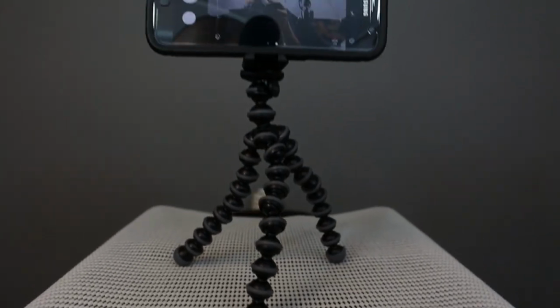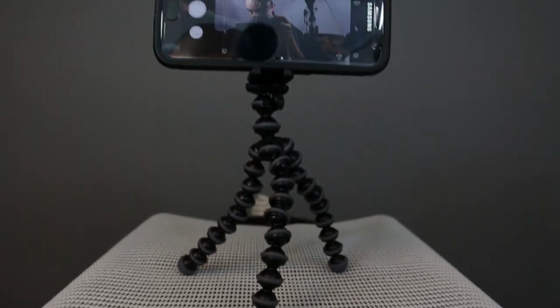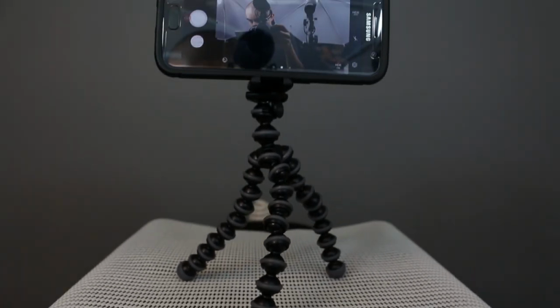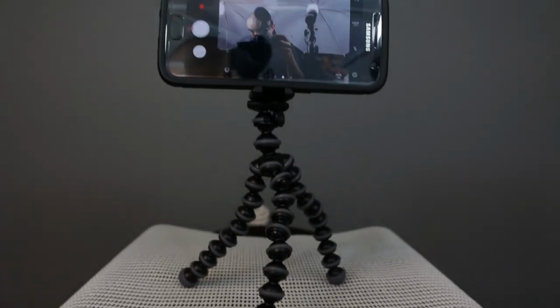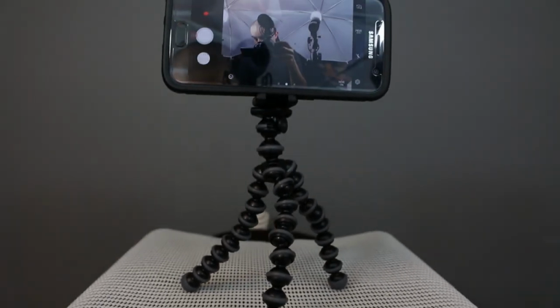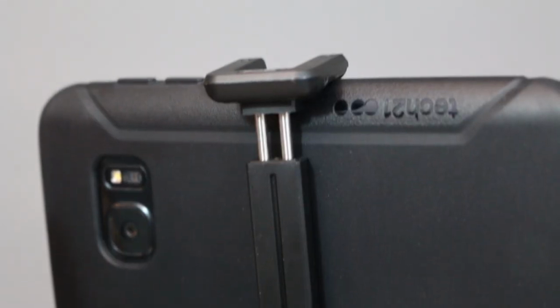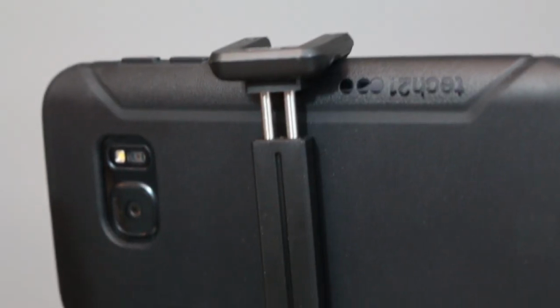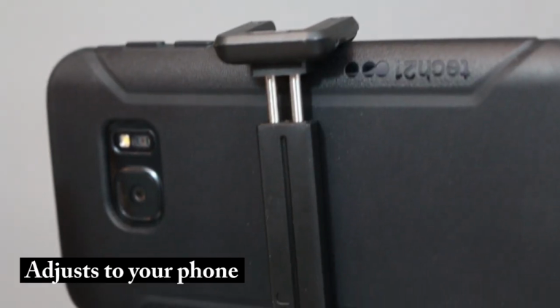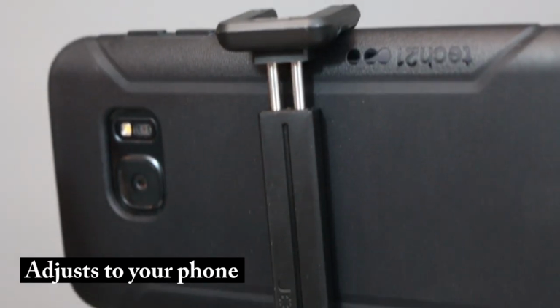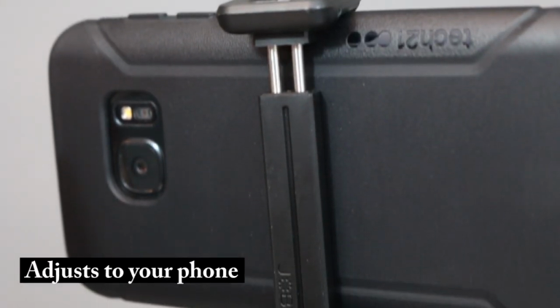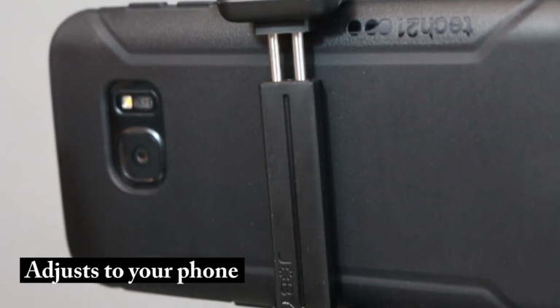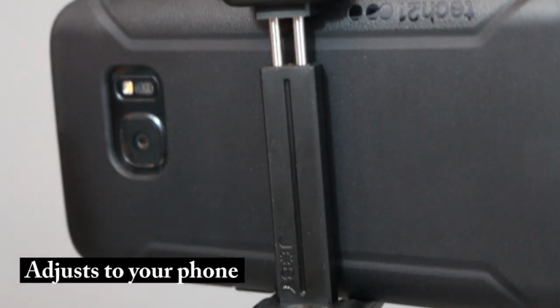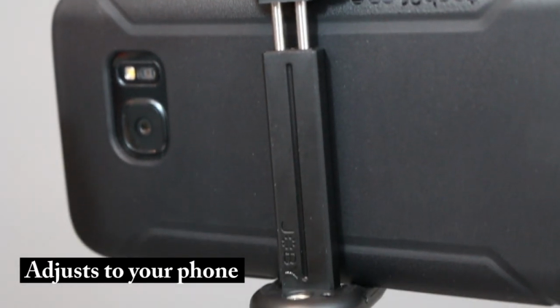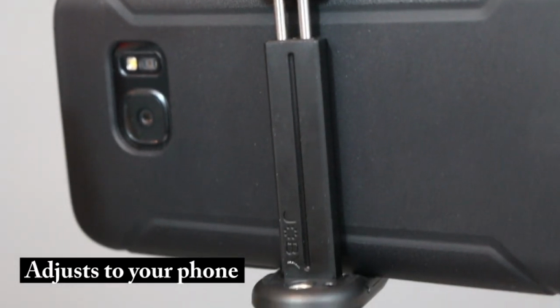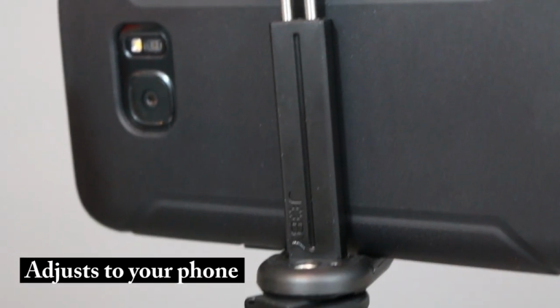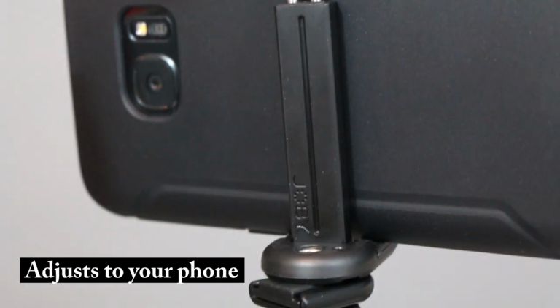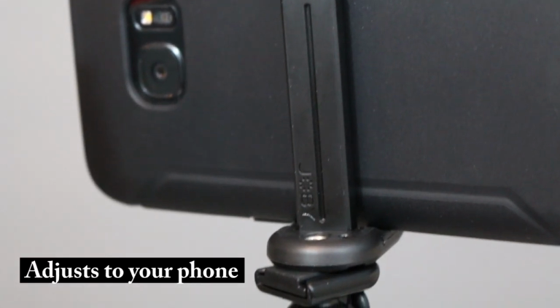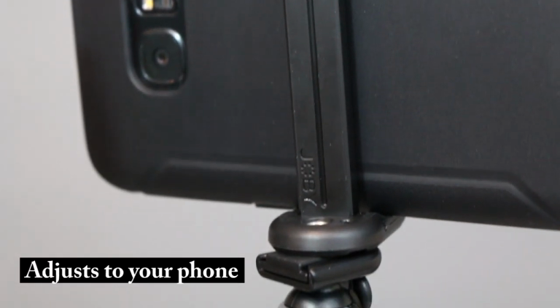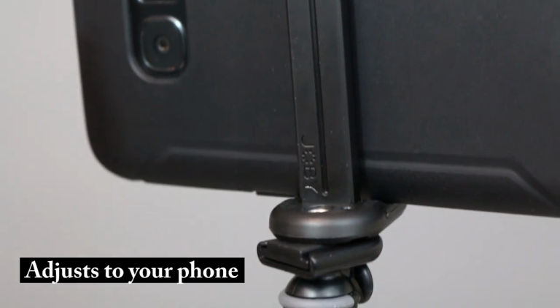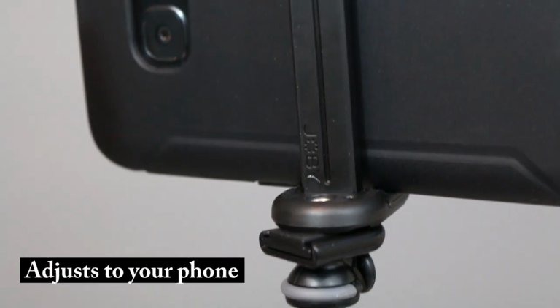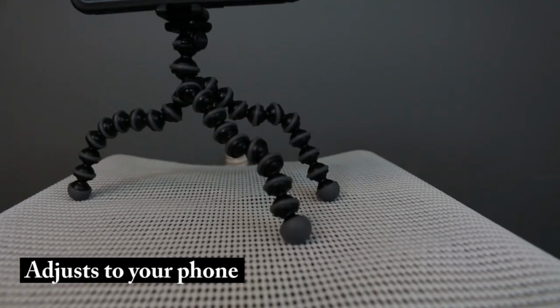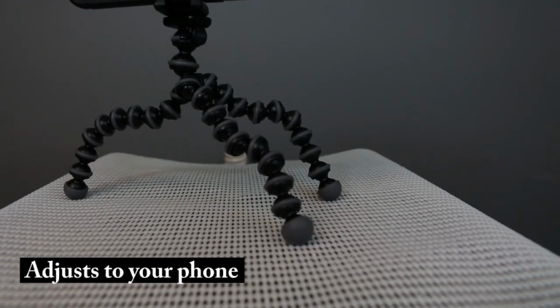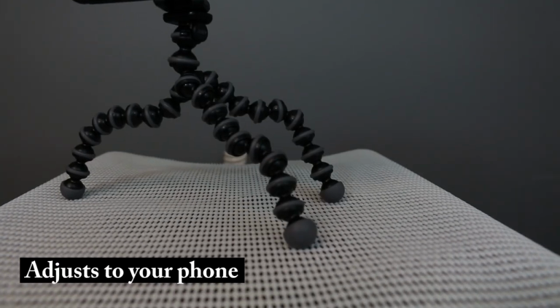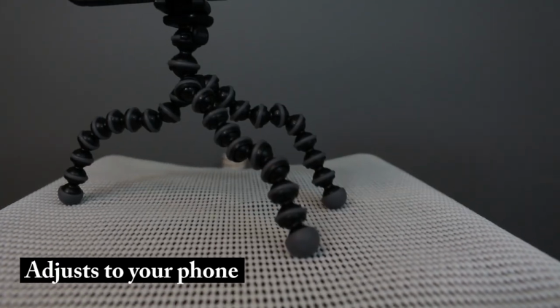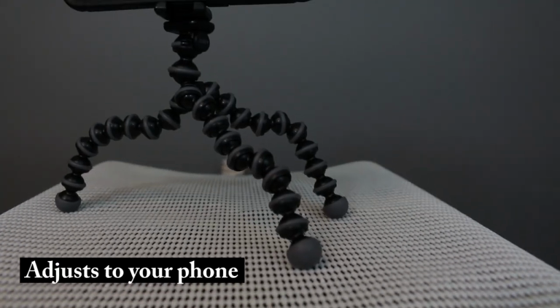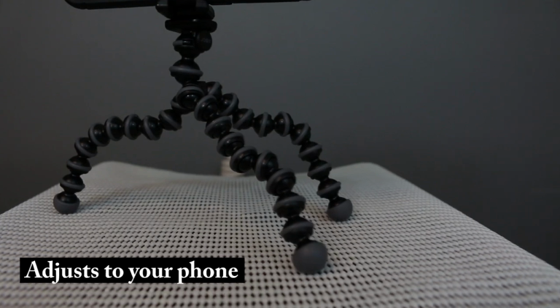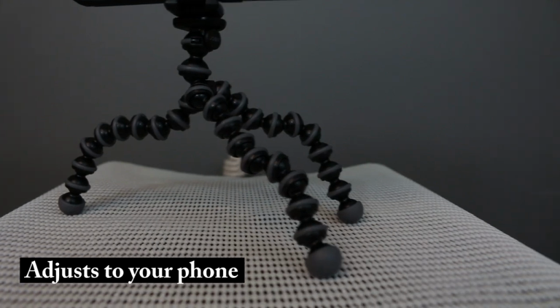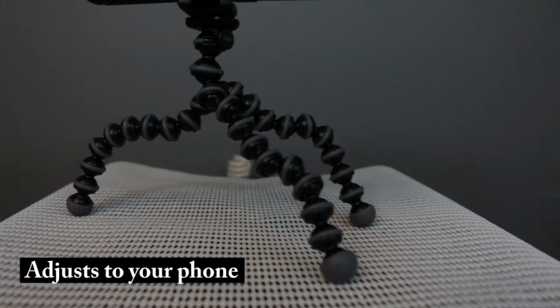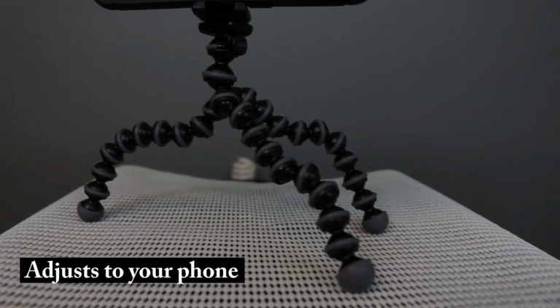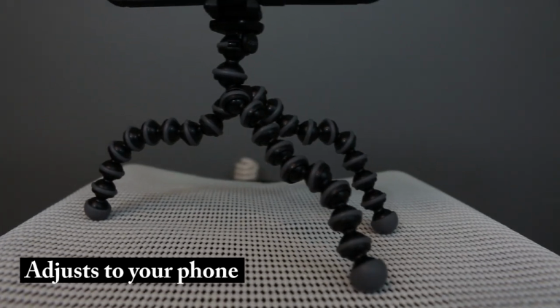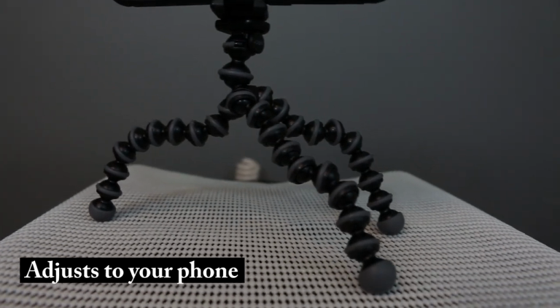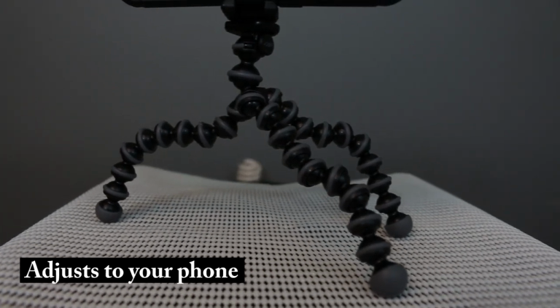Also included is an adjustable locking screw, so you can change the angle of your shot as often as you want, whenever you want.